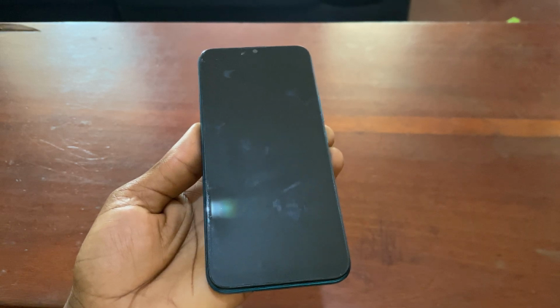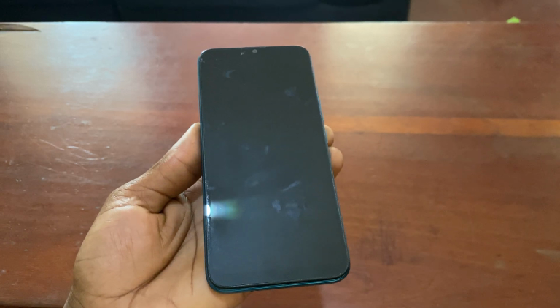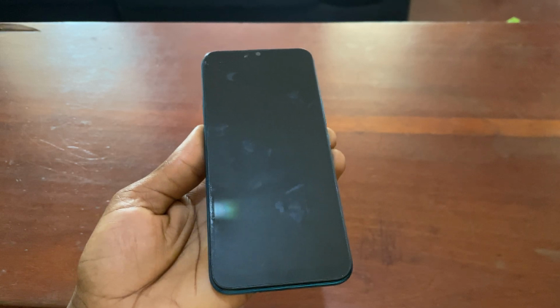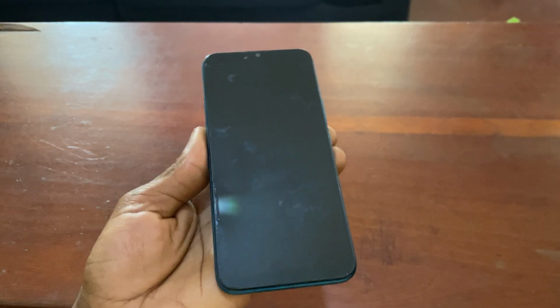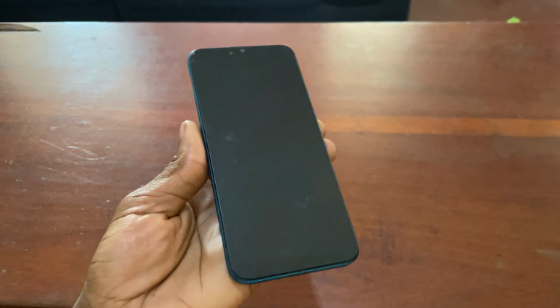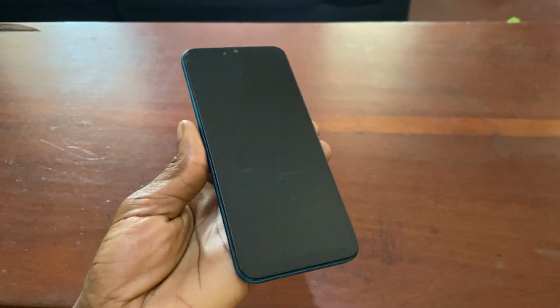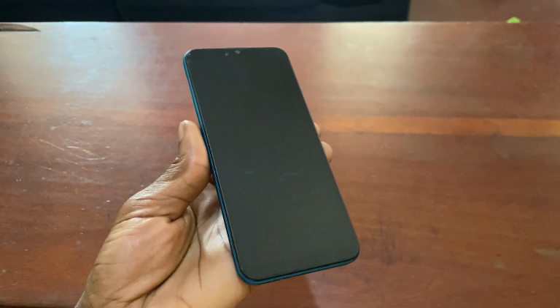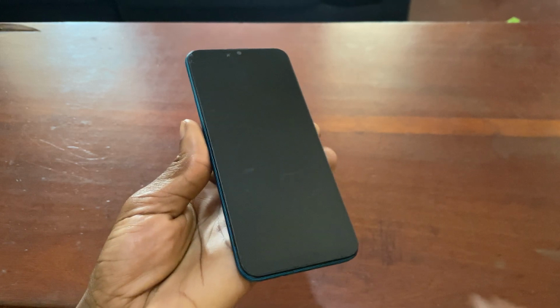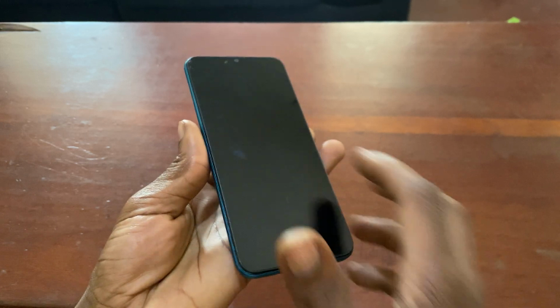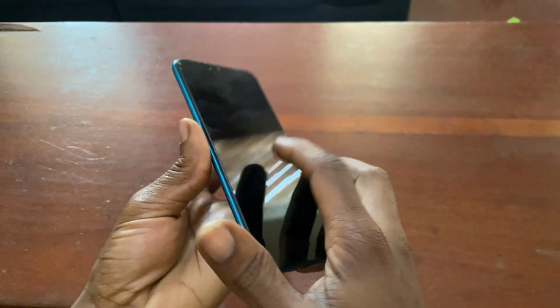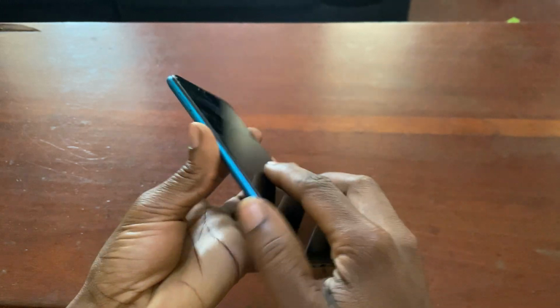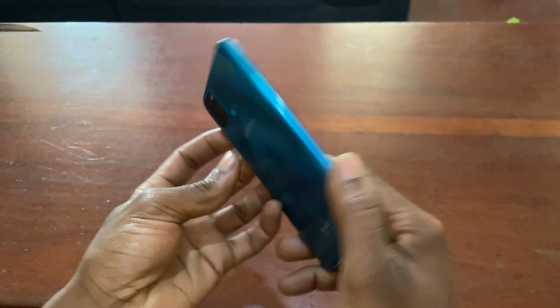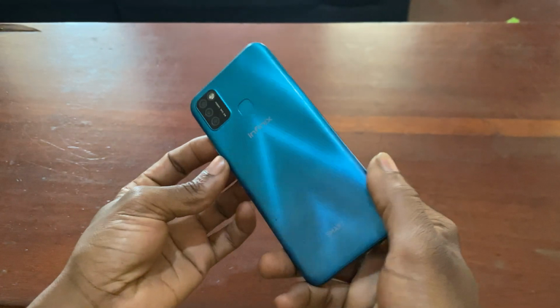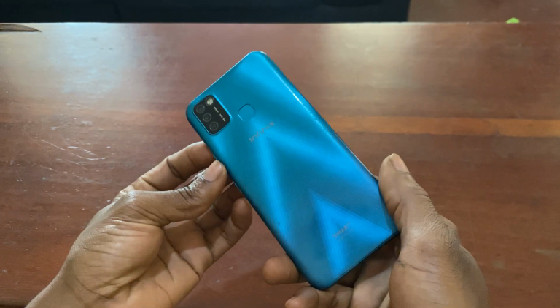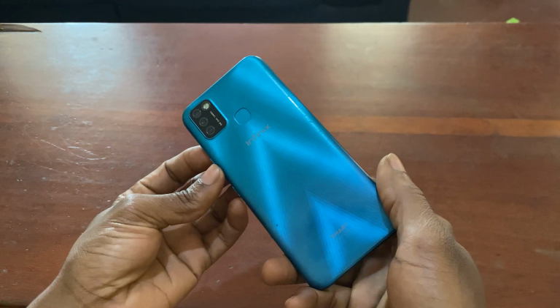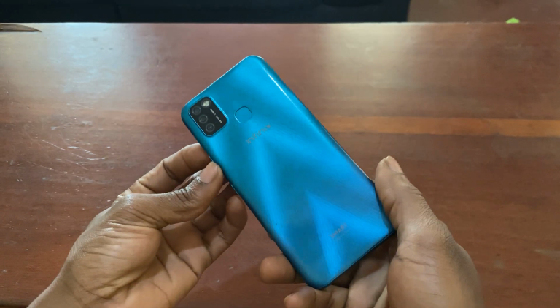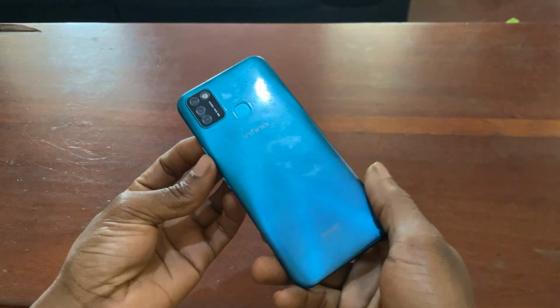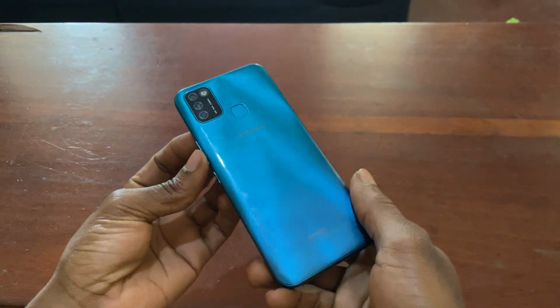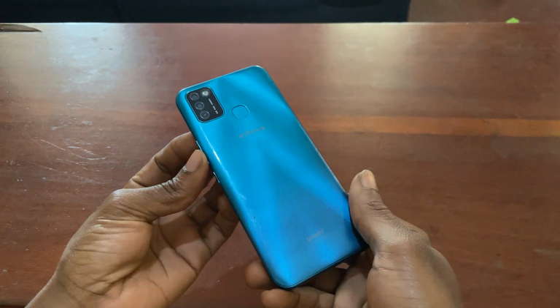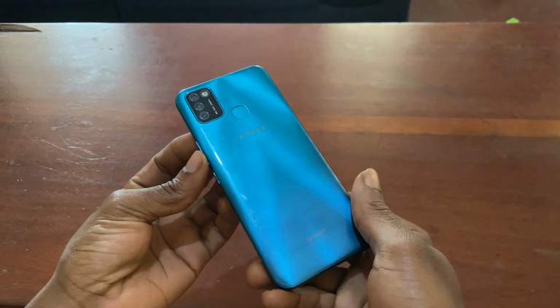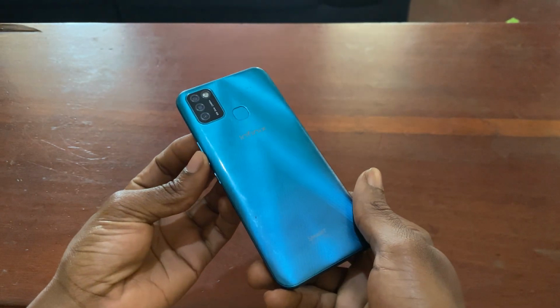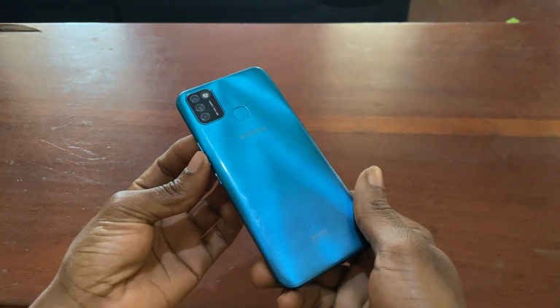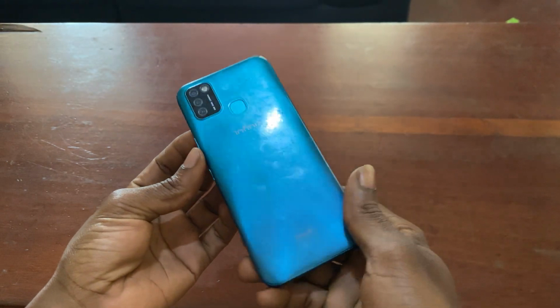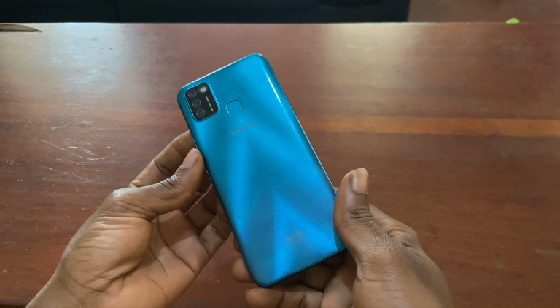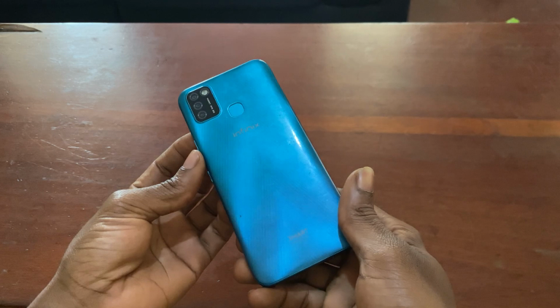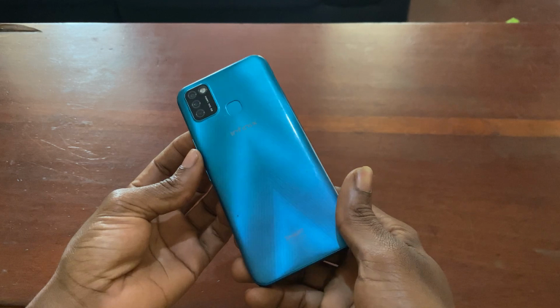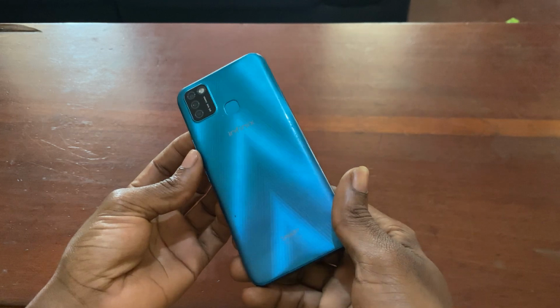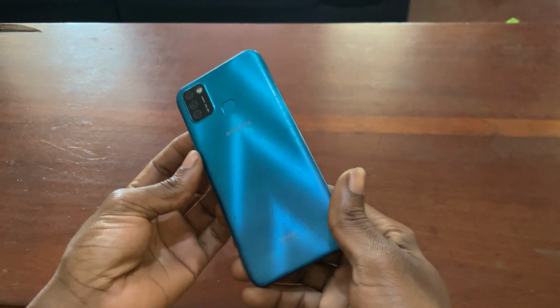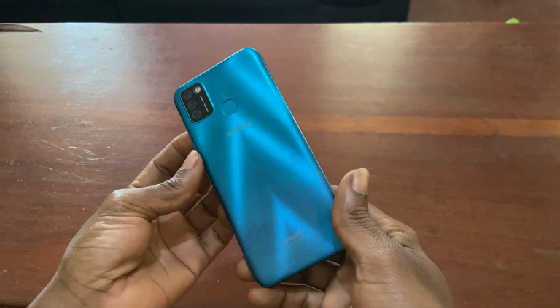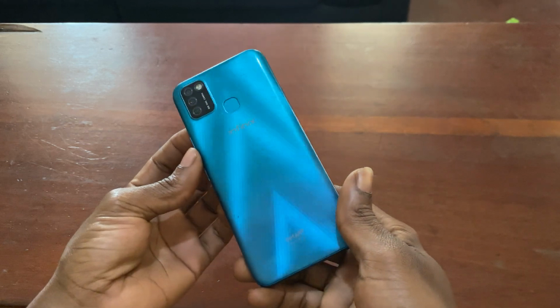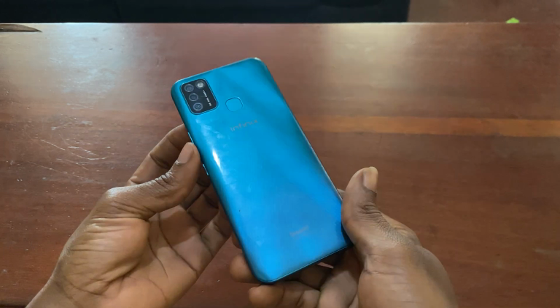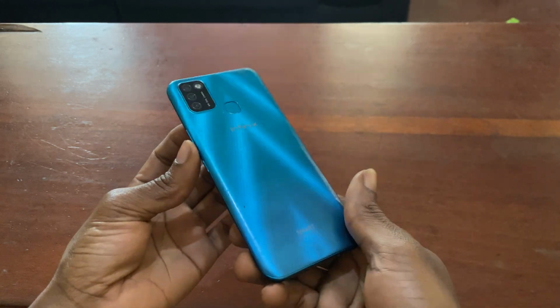Hello YouTube, this is John. In this video I'm going to show you how to hard reset the Infinix Smart 5.